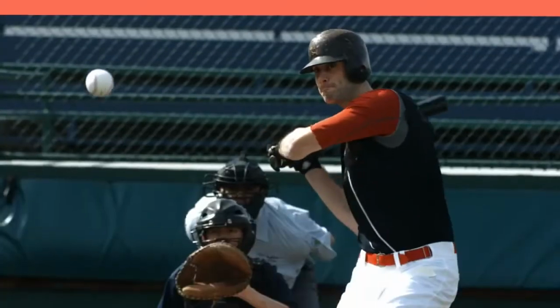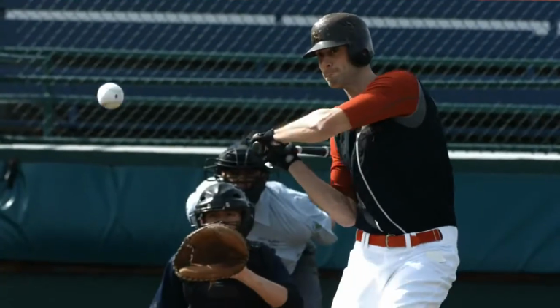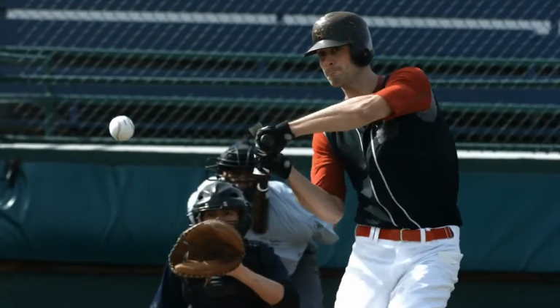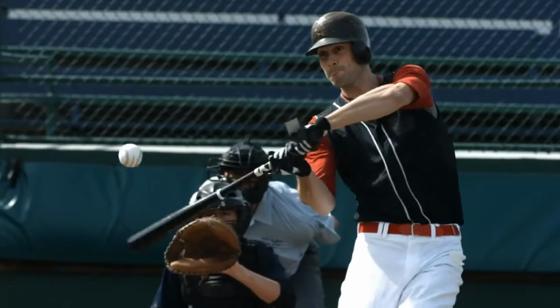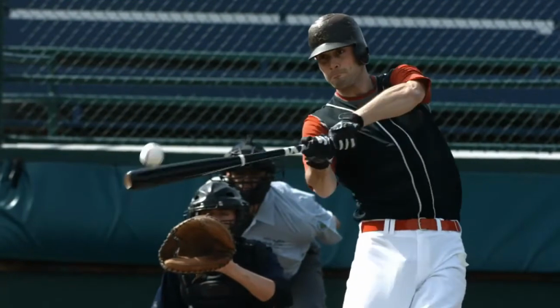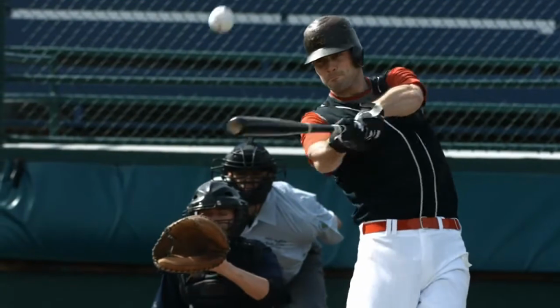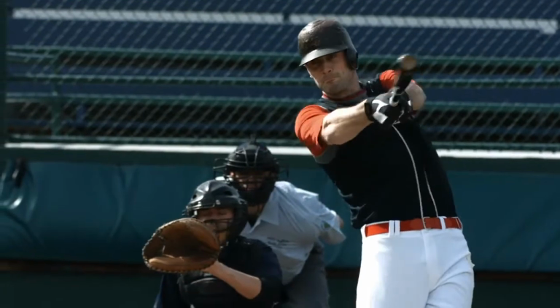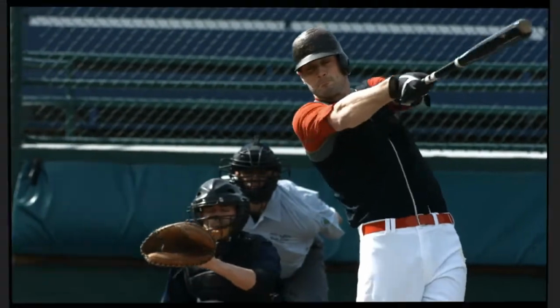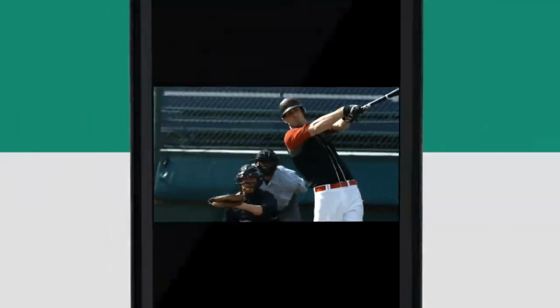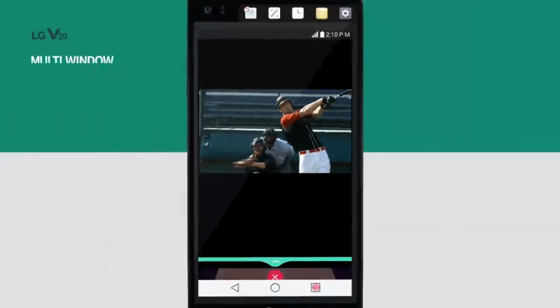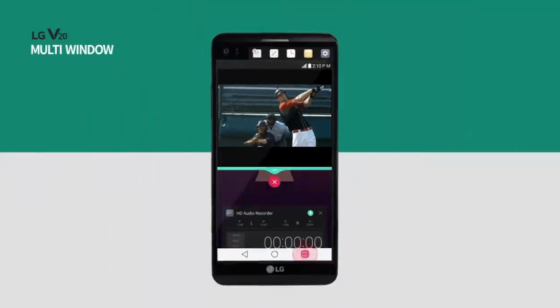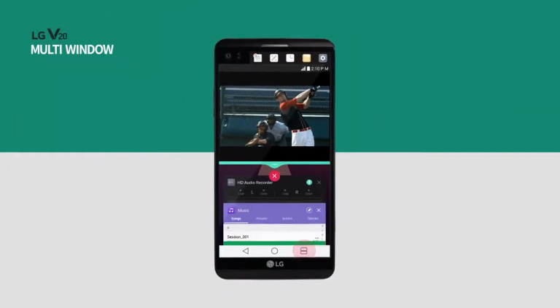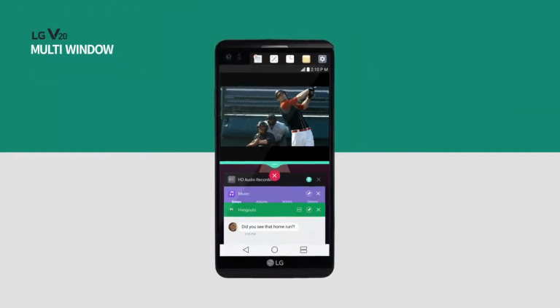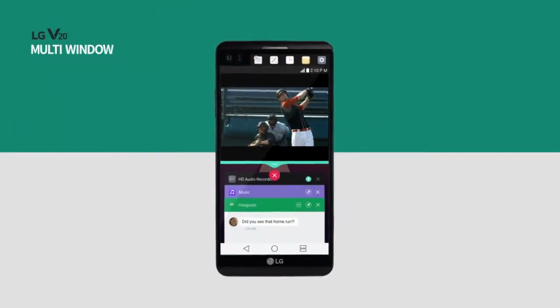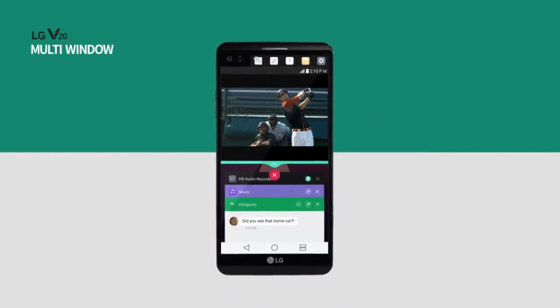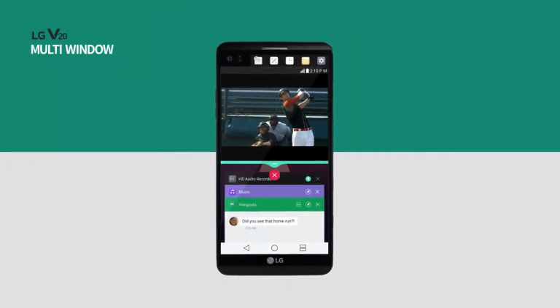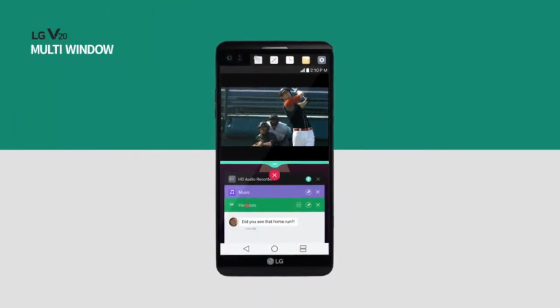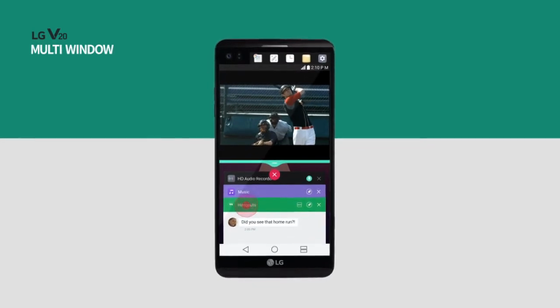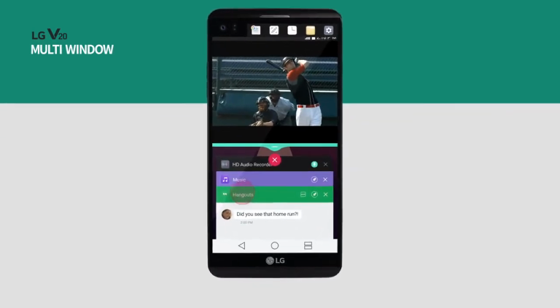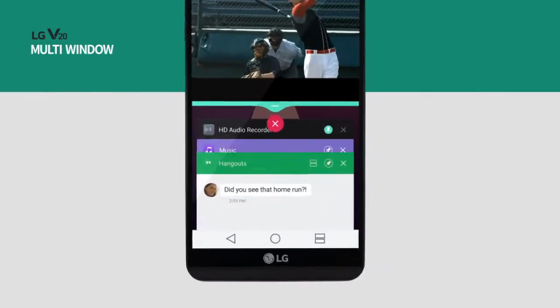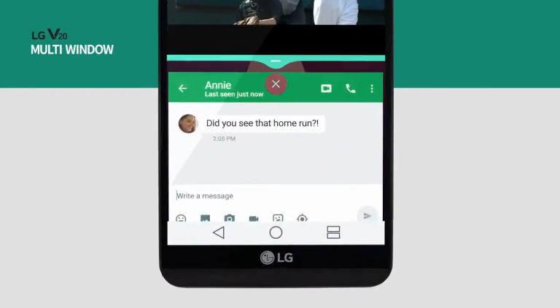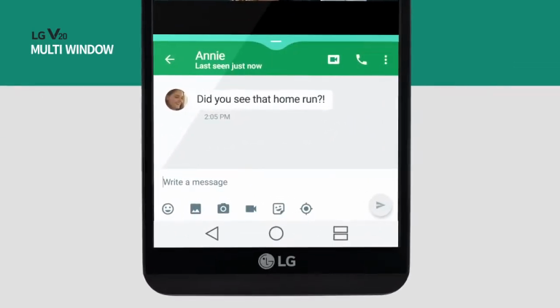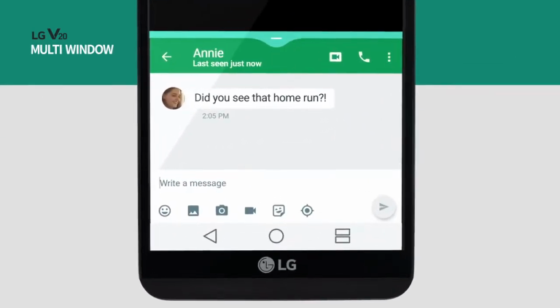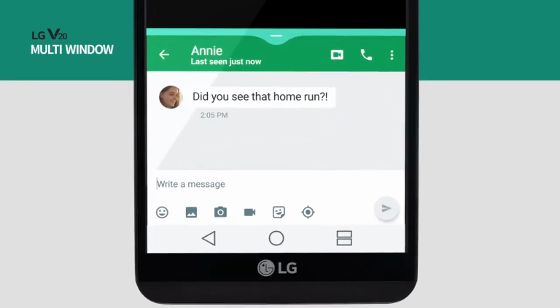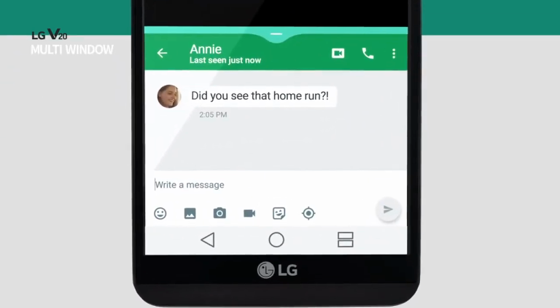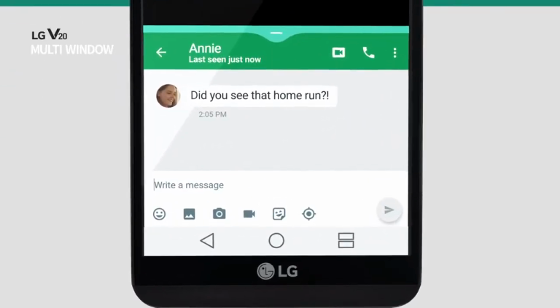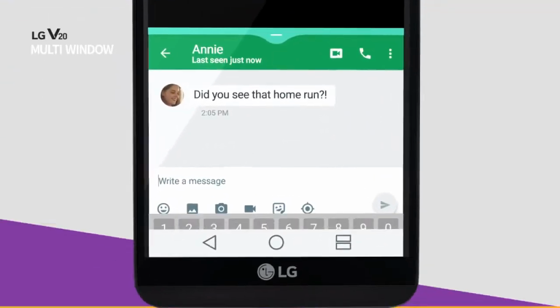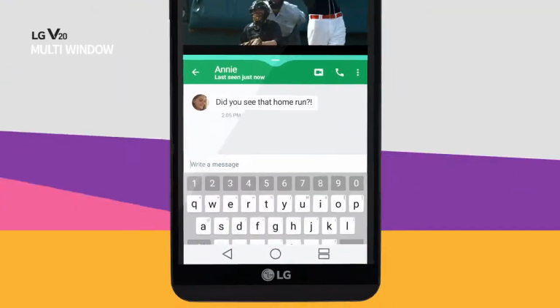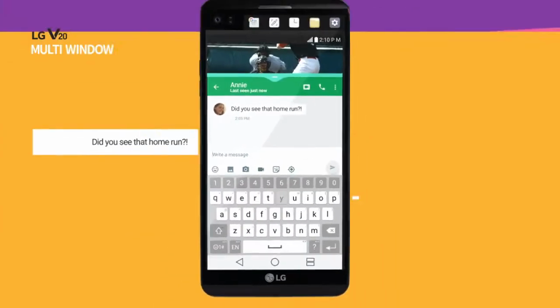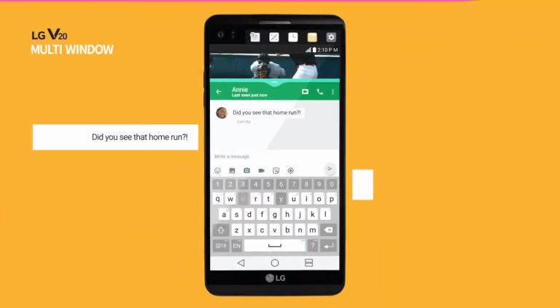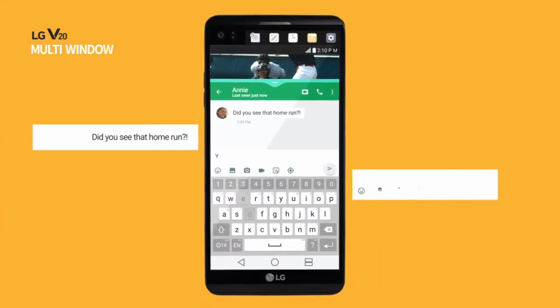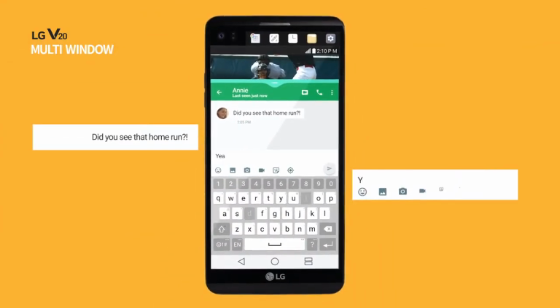Use multiple apps with multi-window. Watch videos while chatting with your friends at the same time.